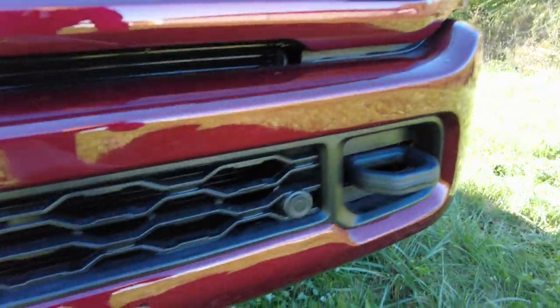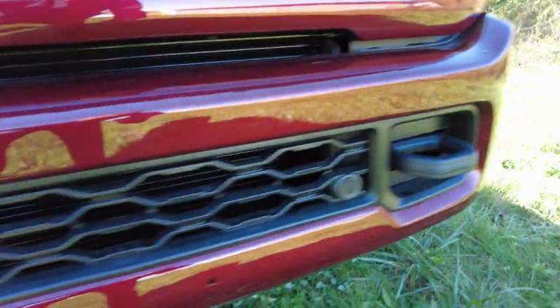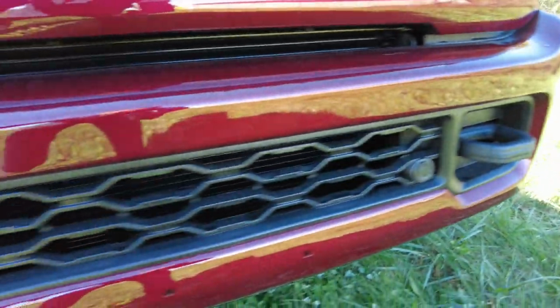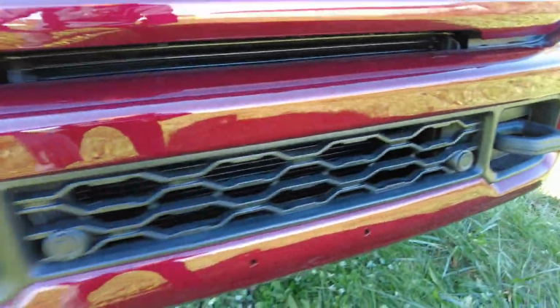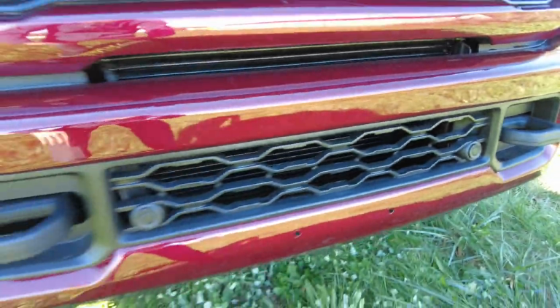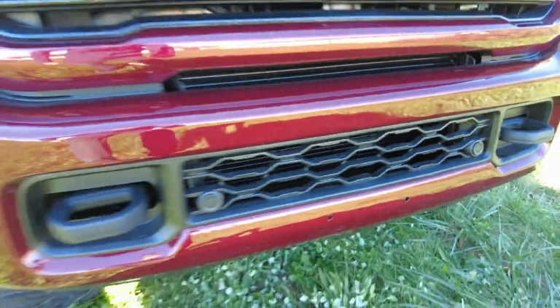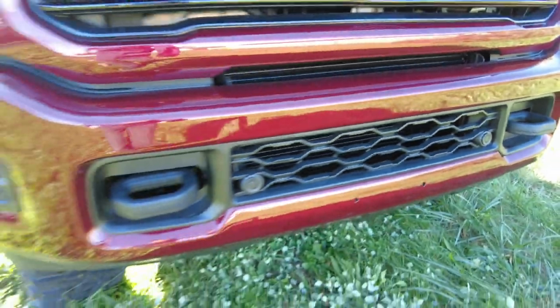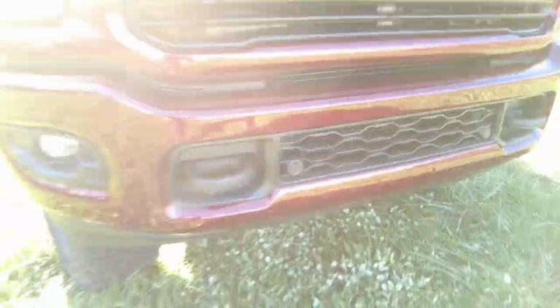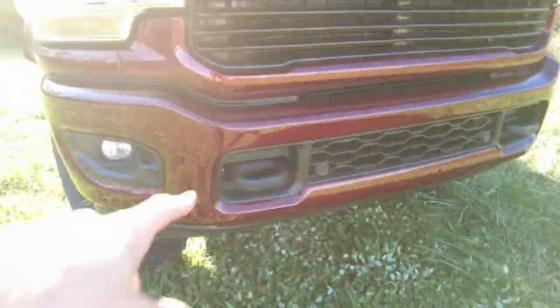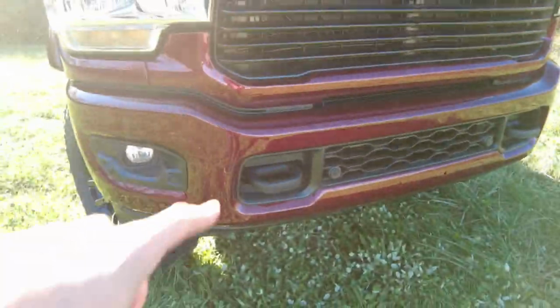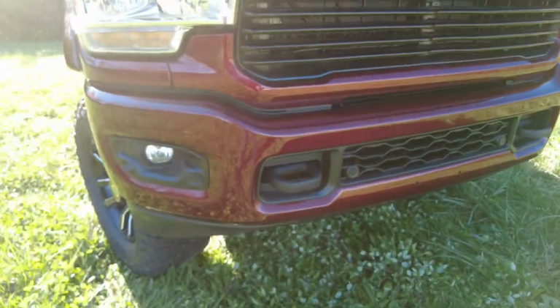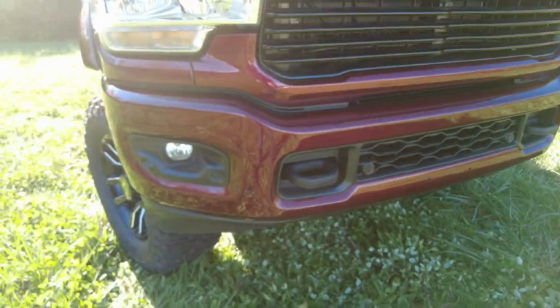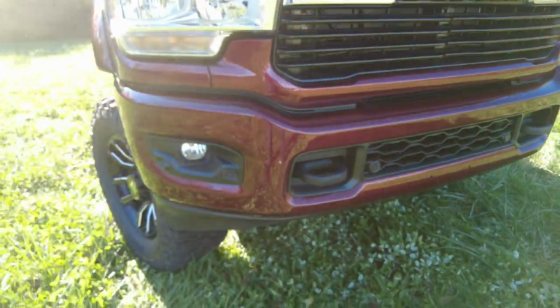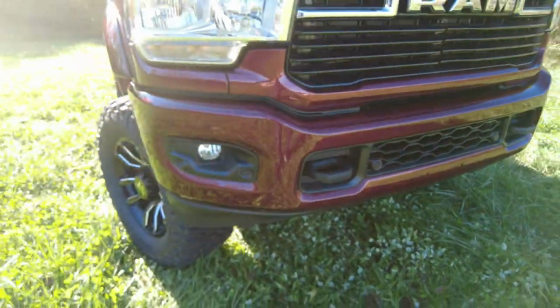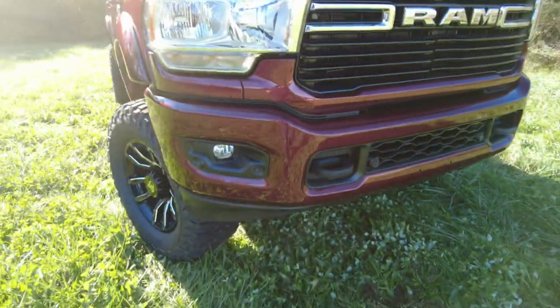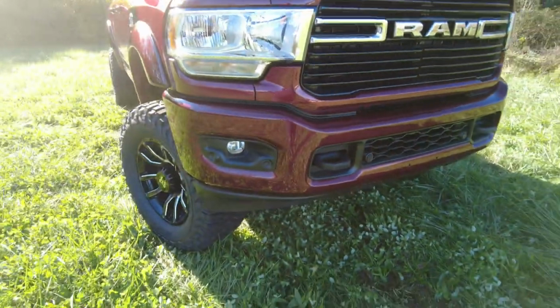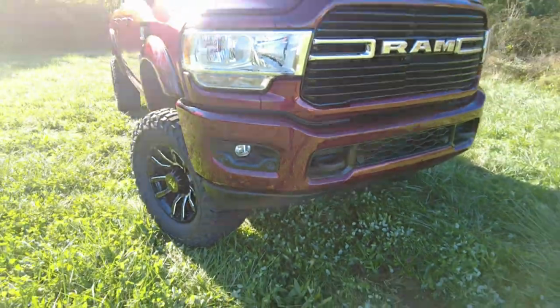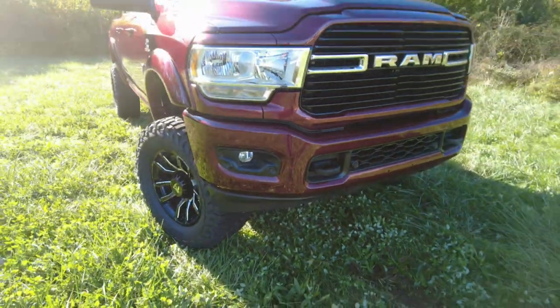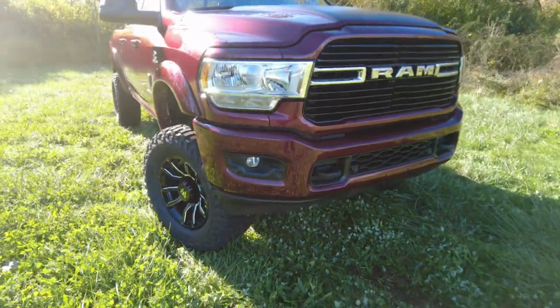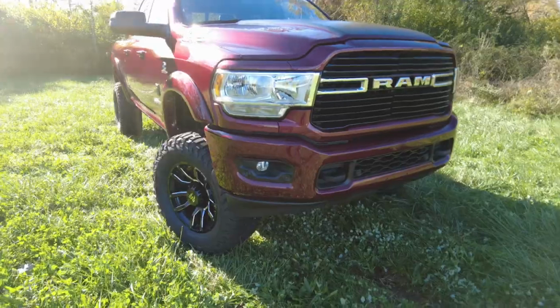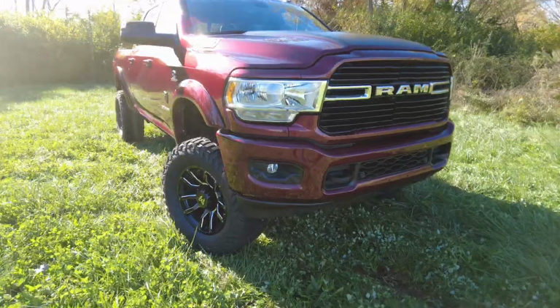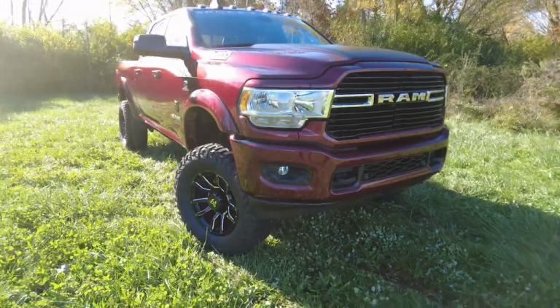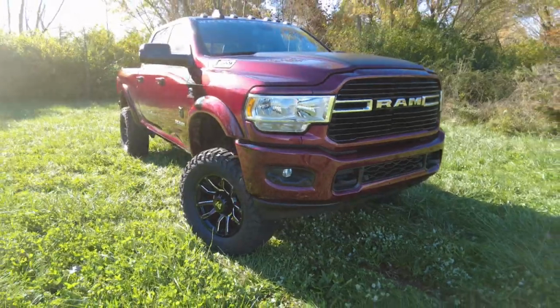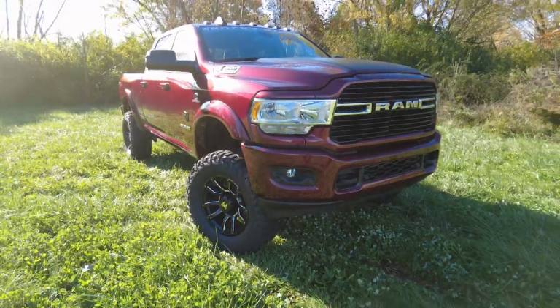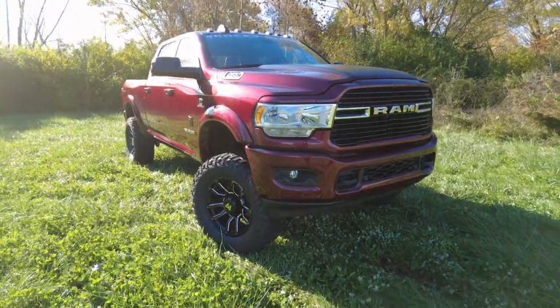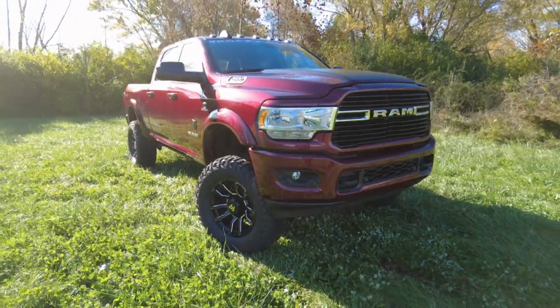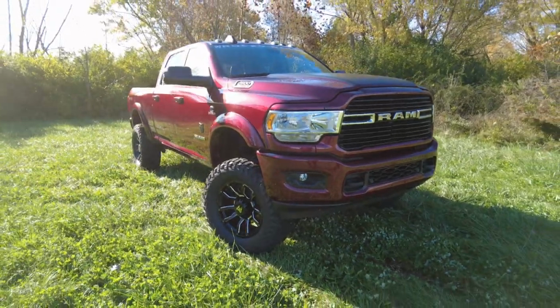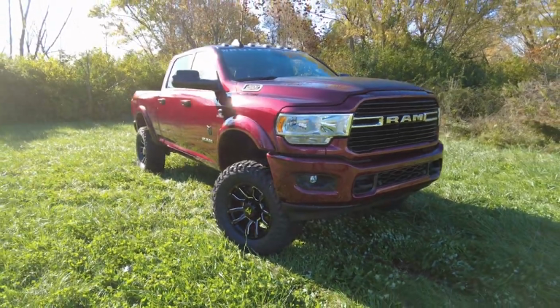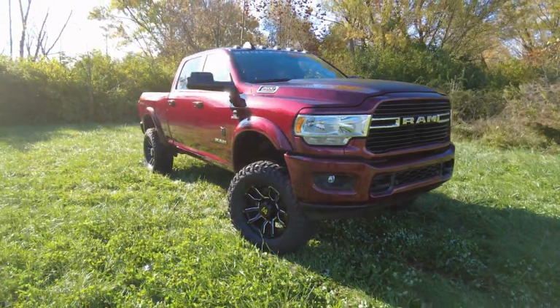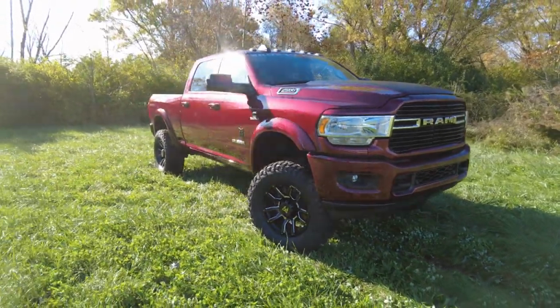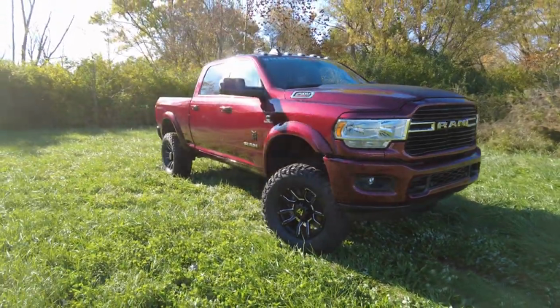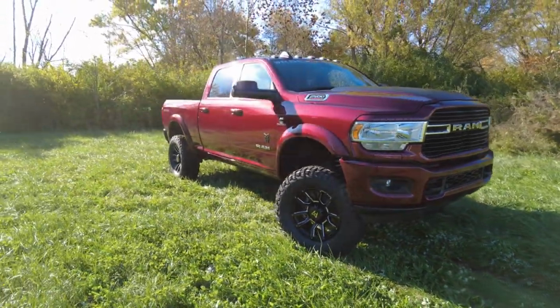It has front parking sensors in here and big tow hooks. You're going to be pulling people out of ditches in this truck.